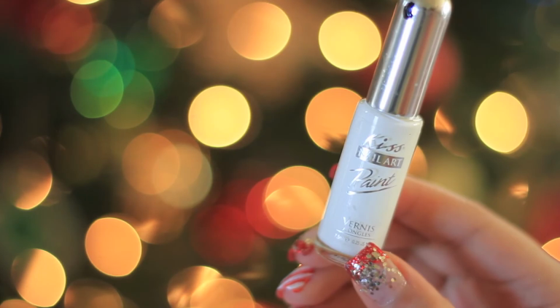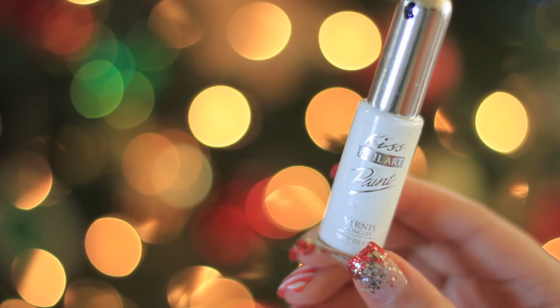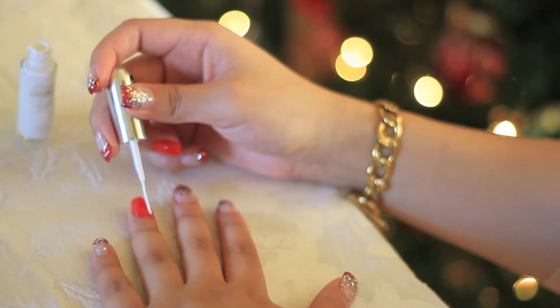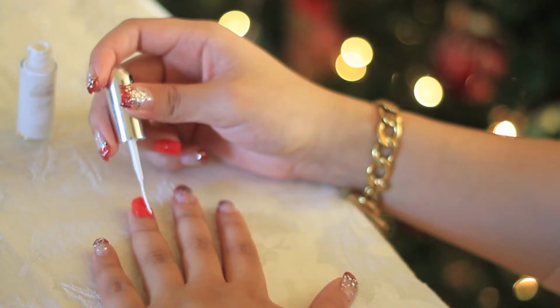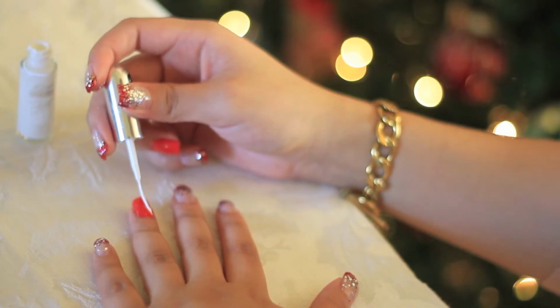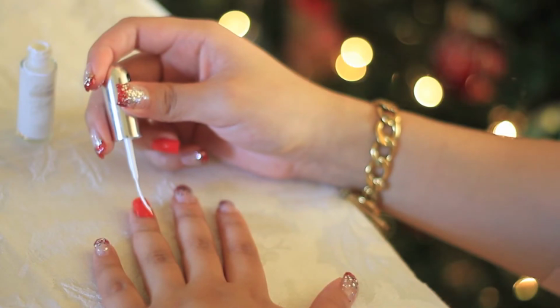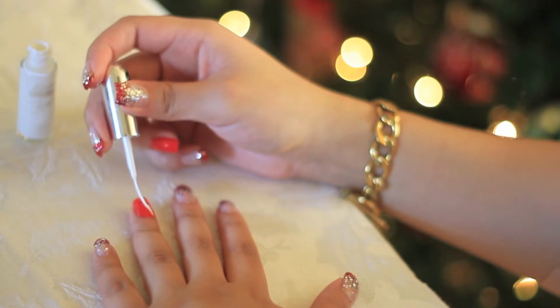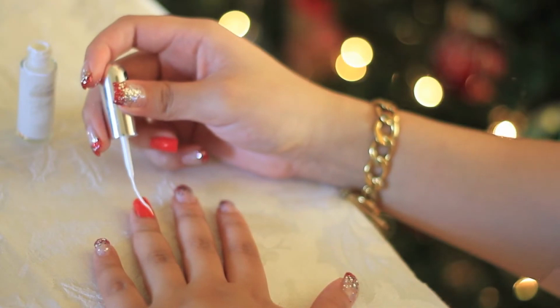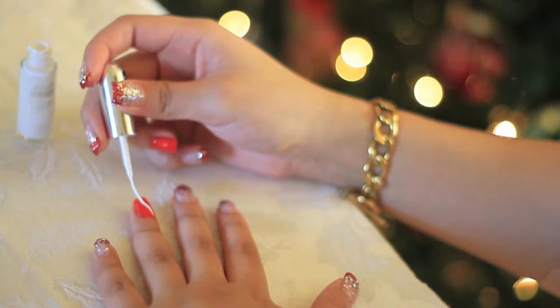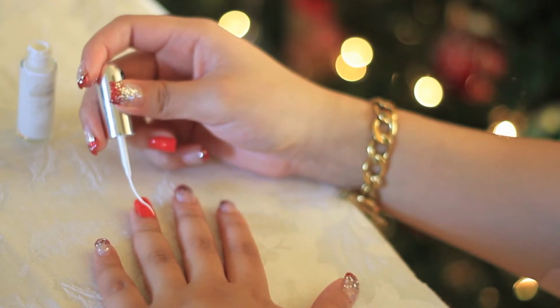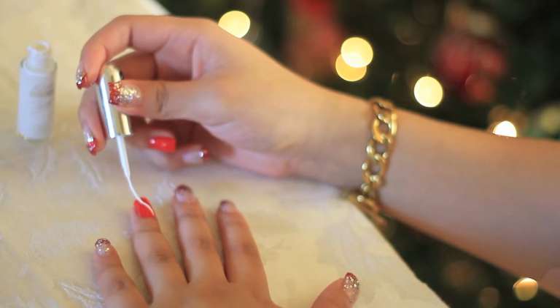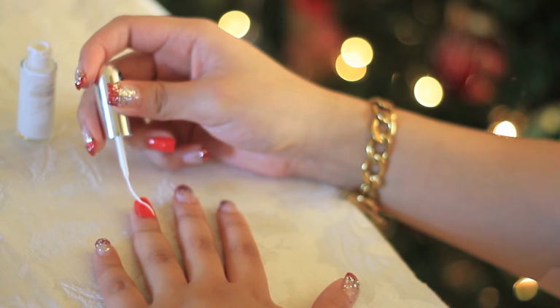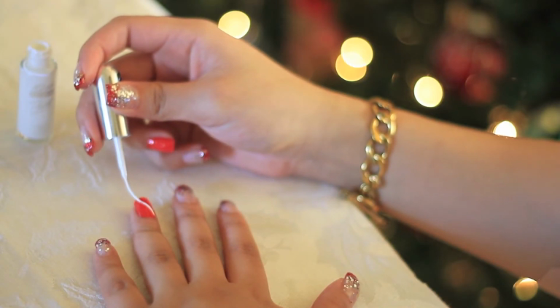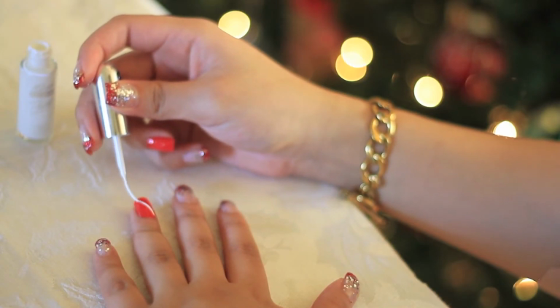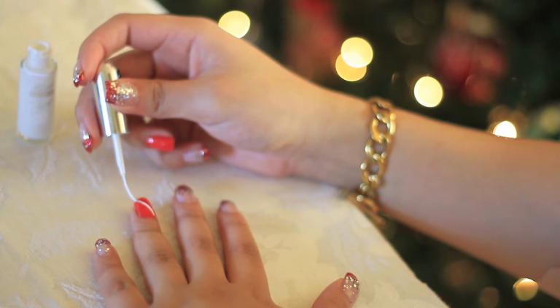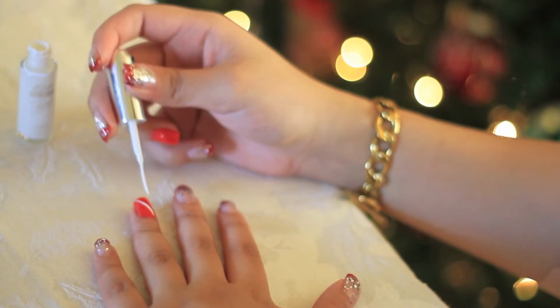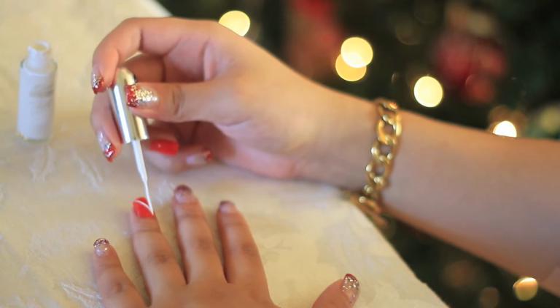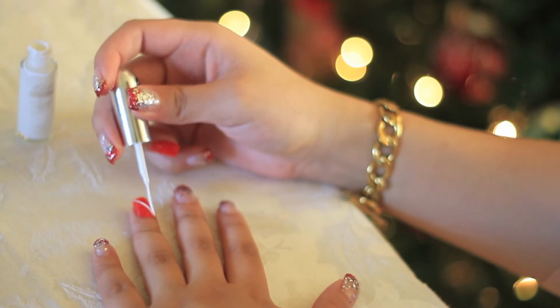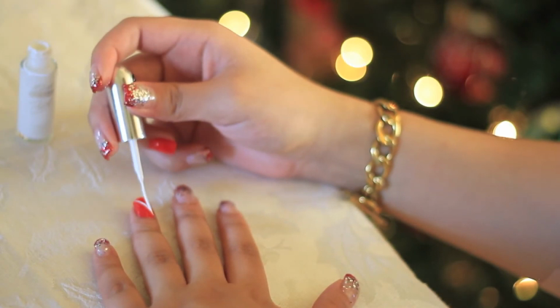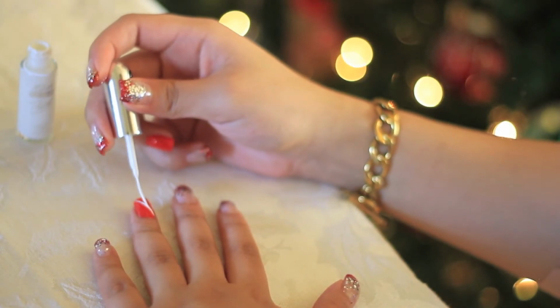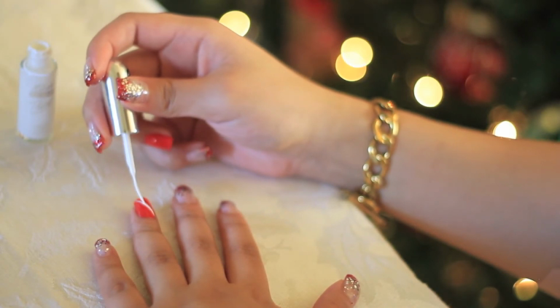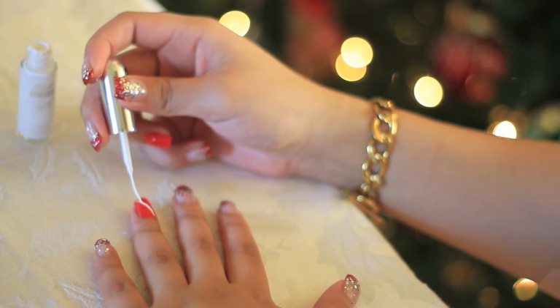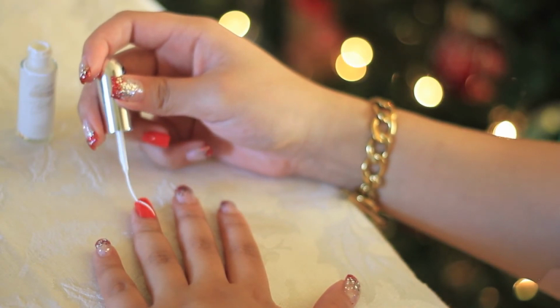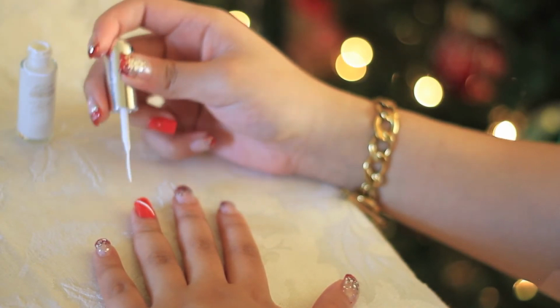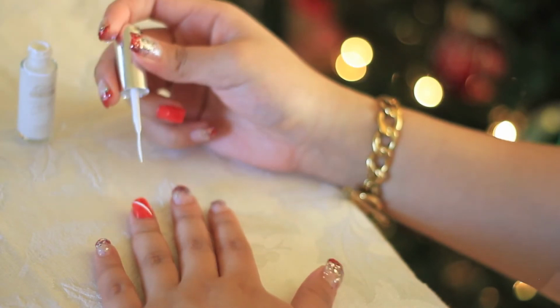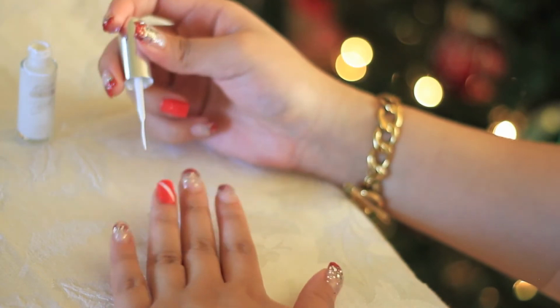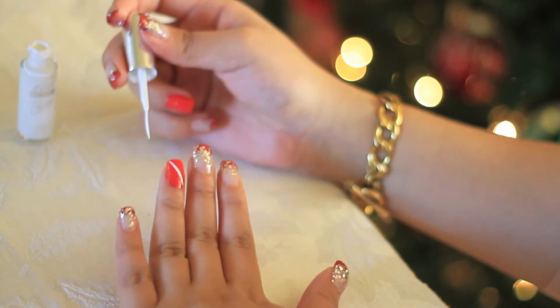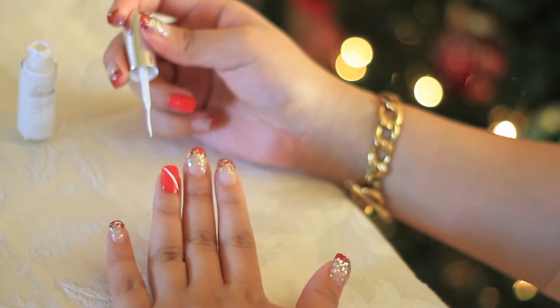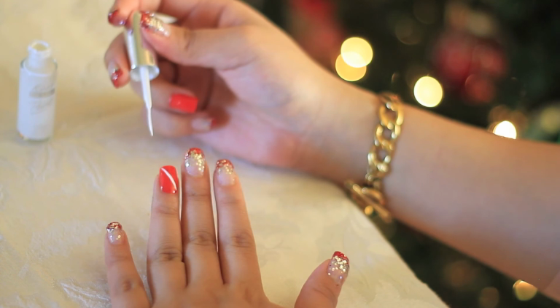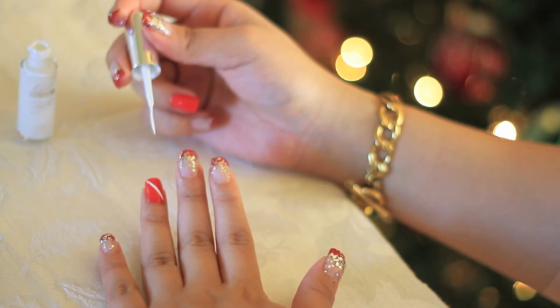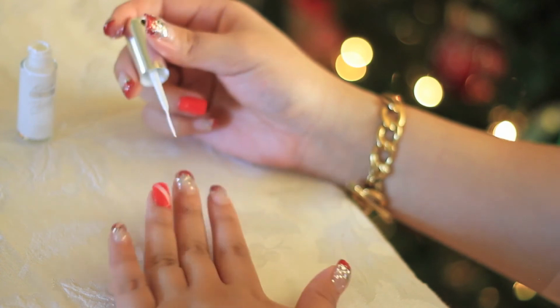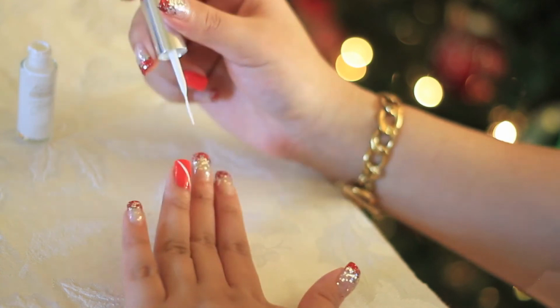So with a white nail art brush we're going to go ahead and do the candy cane pattern just by creating stripes.